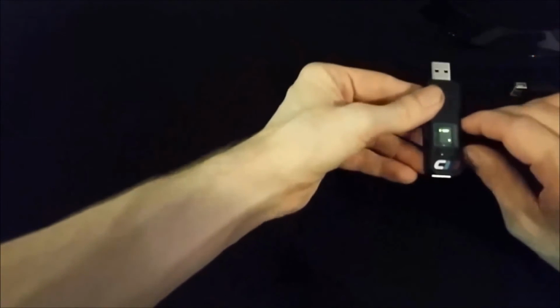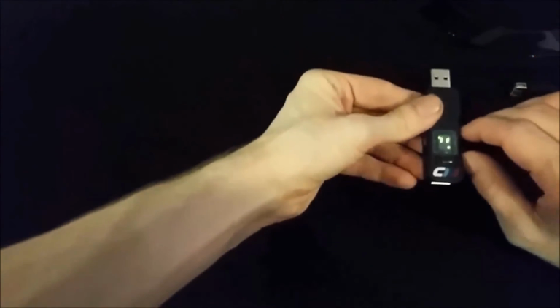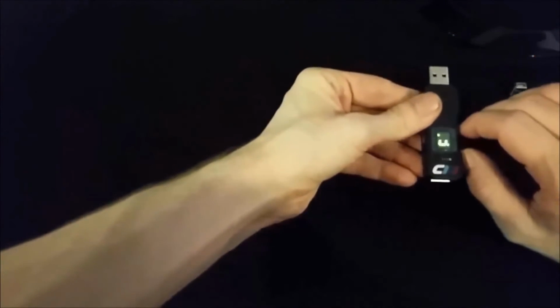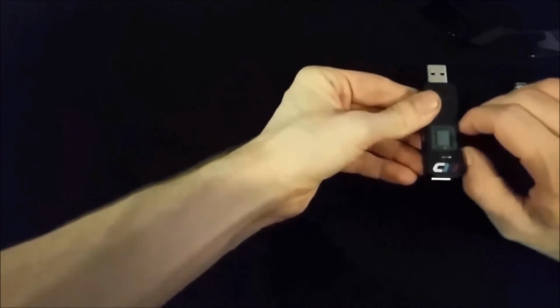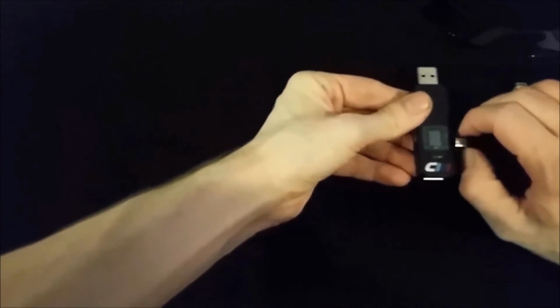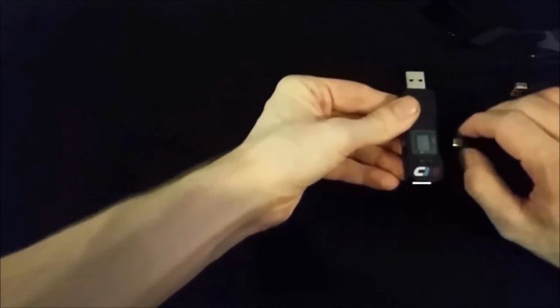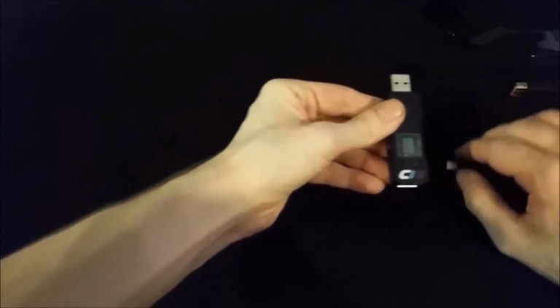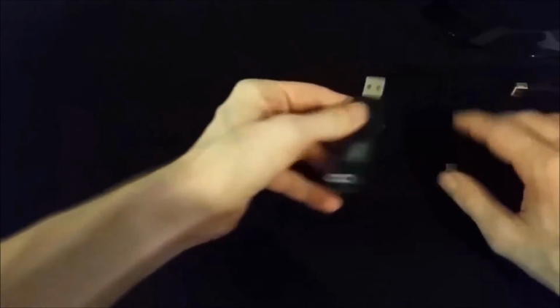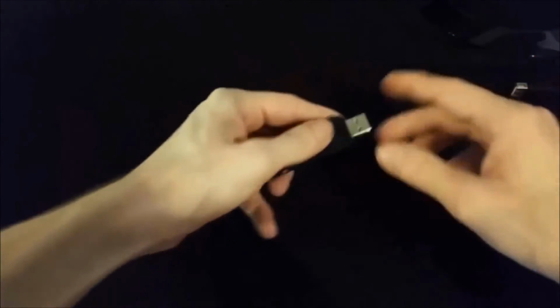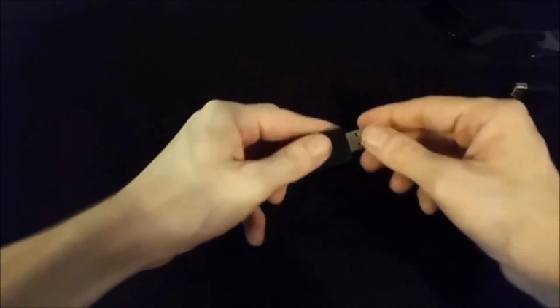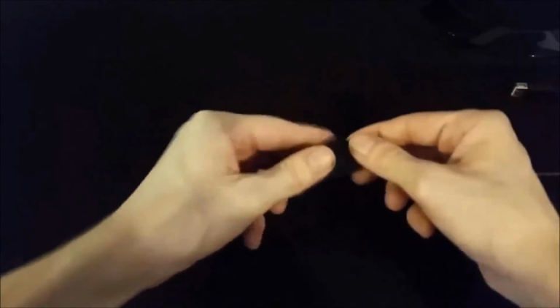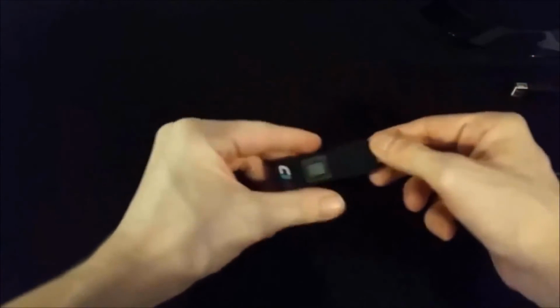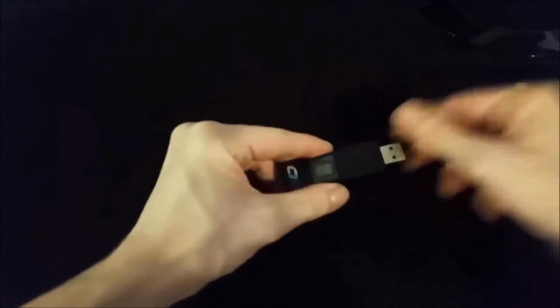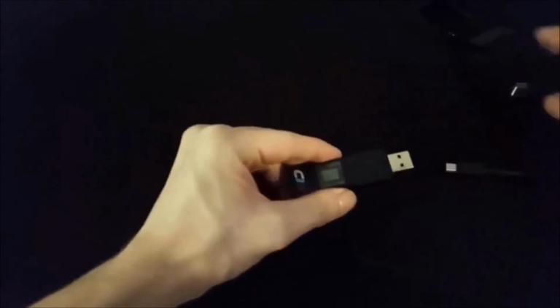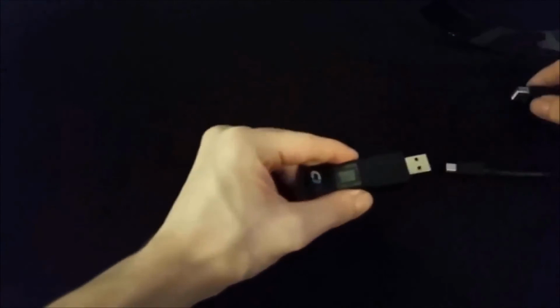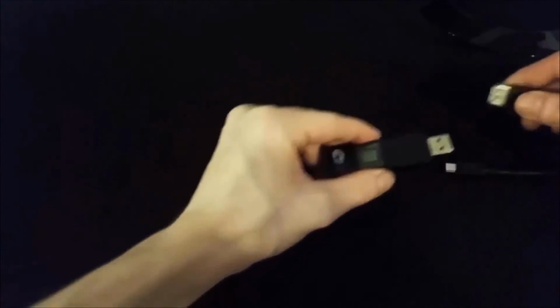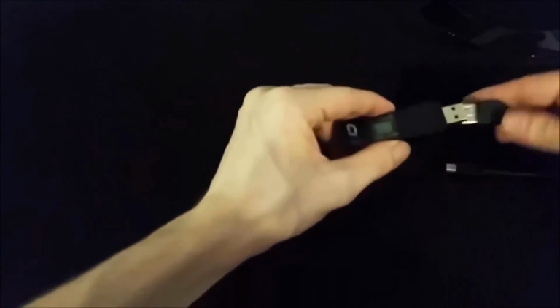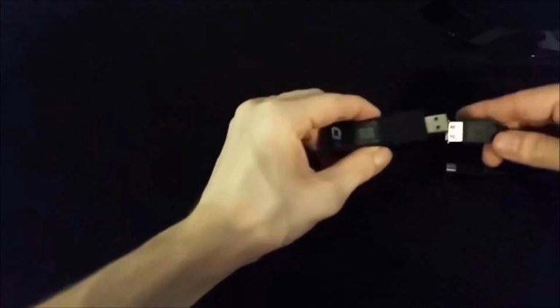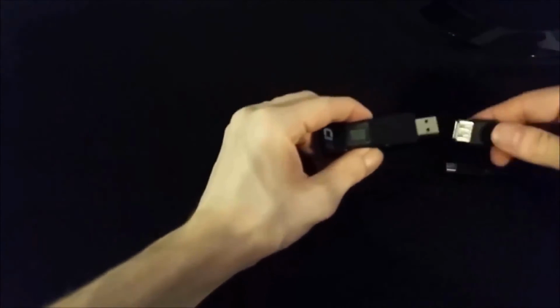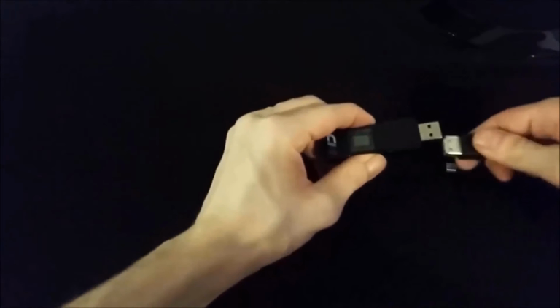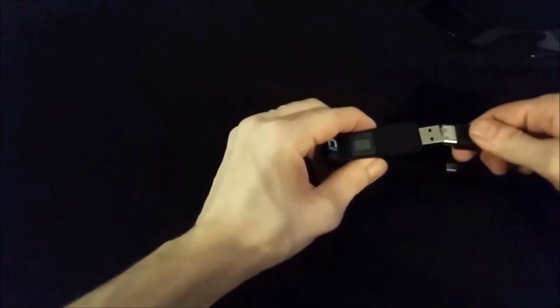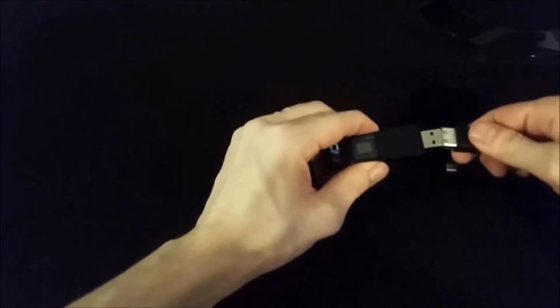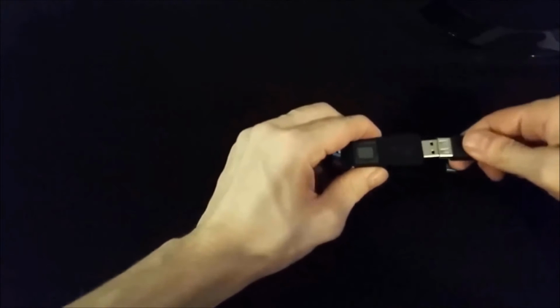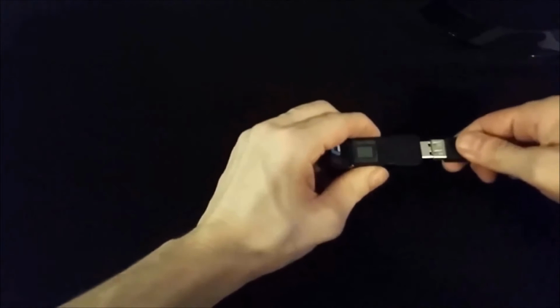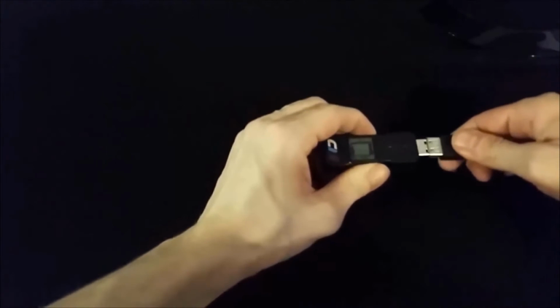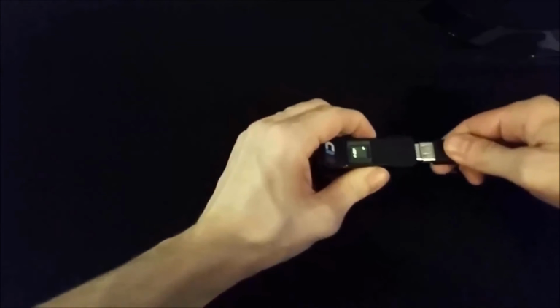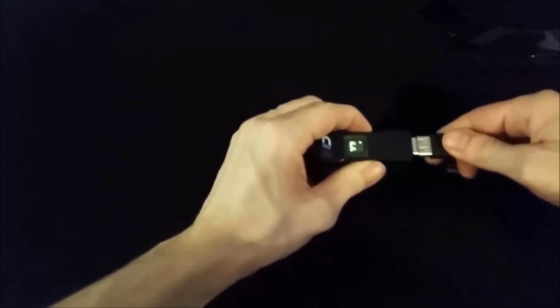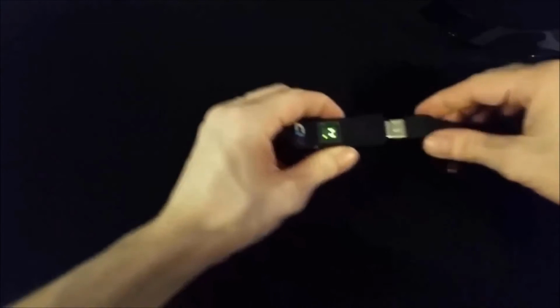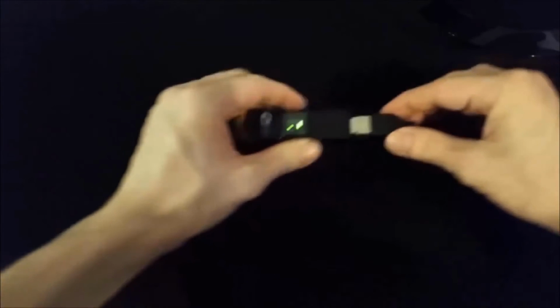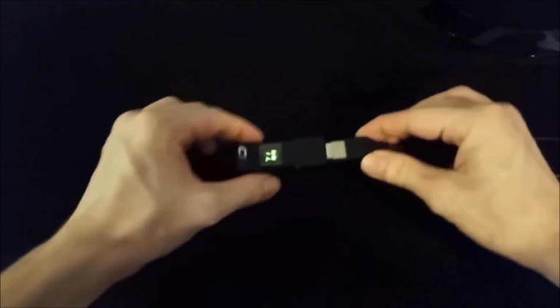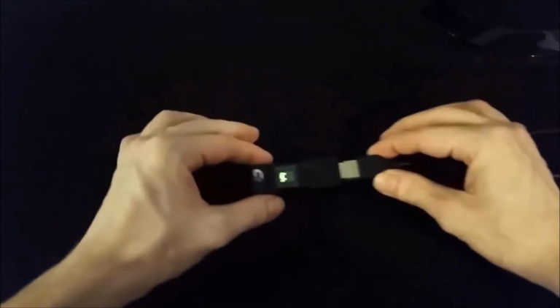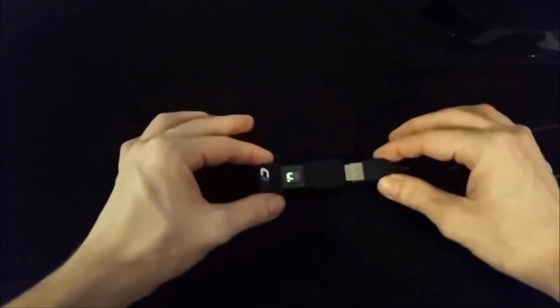You can then disconnect your mini USB cable and connect your device to your PC using the main output USB port.